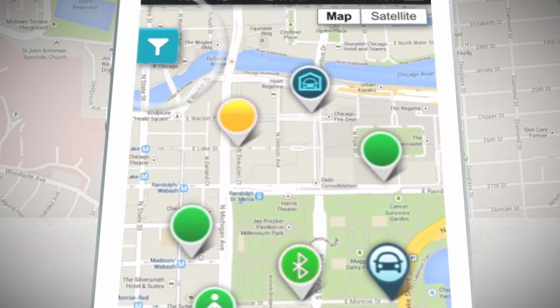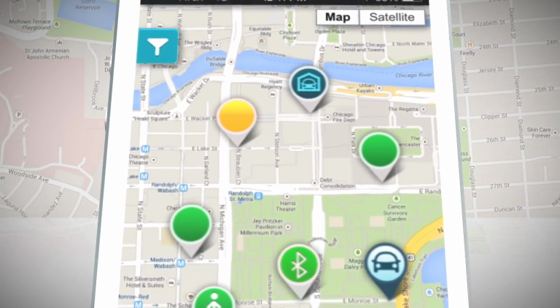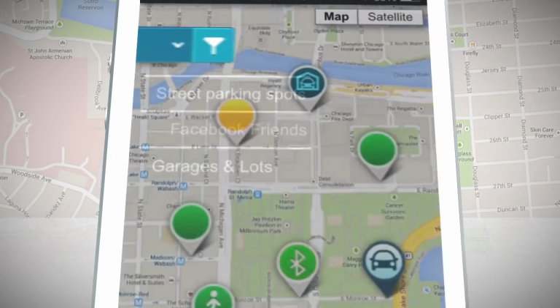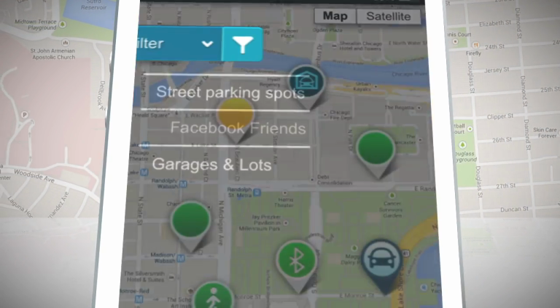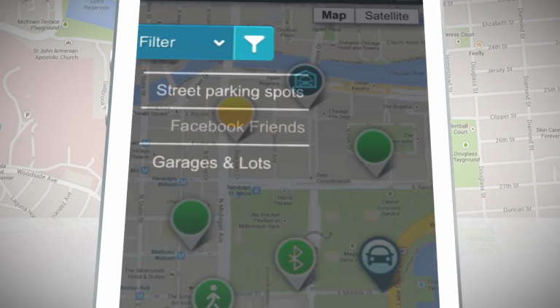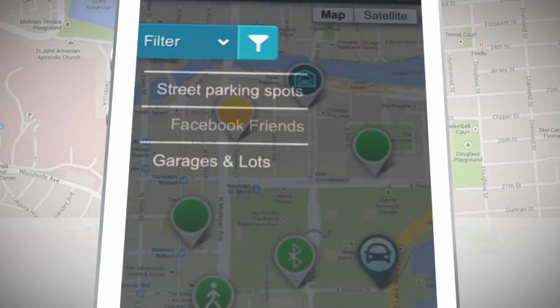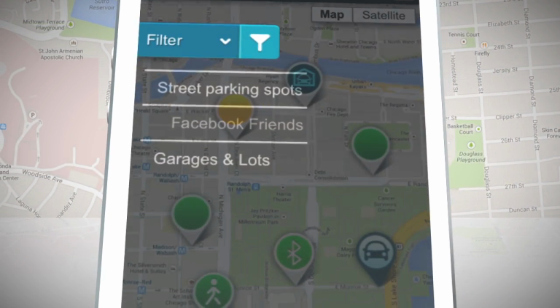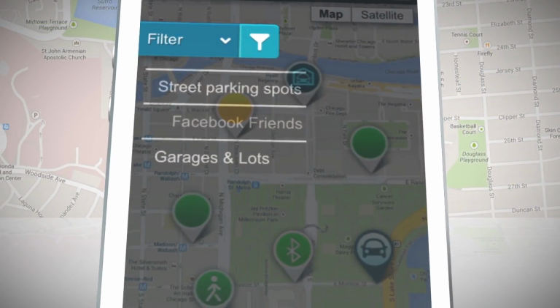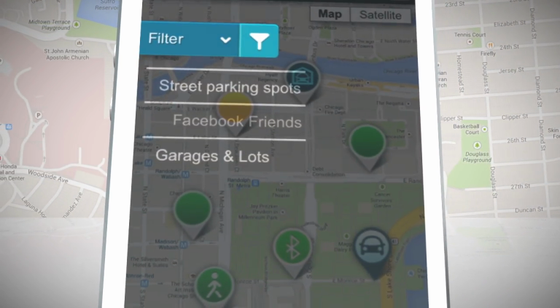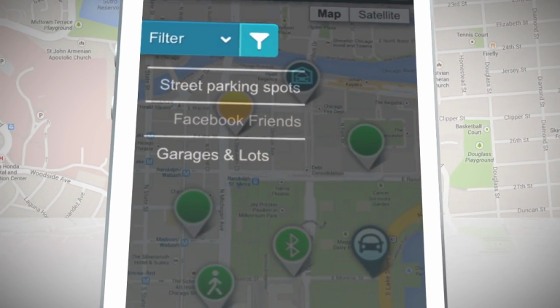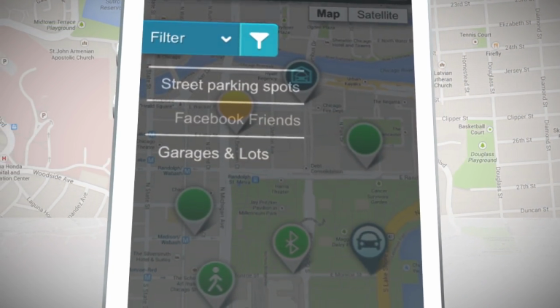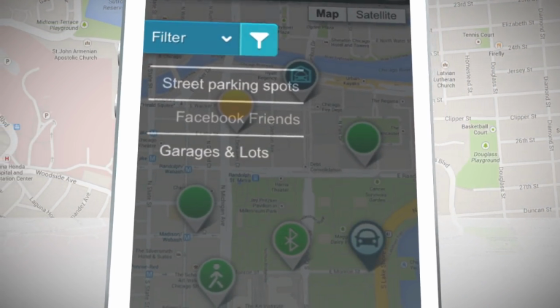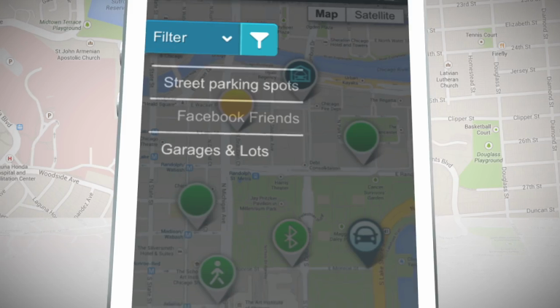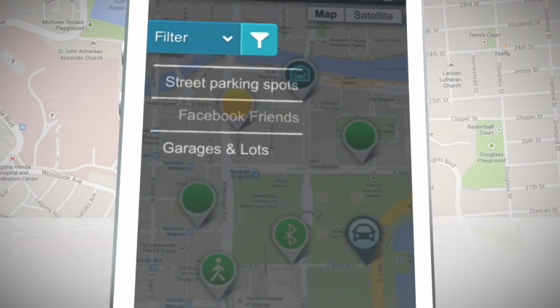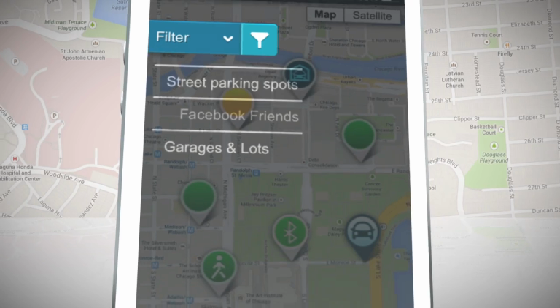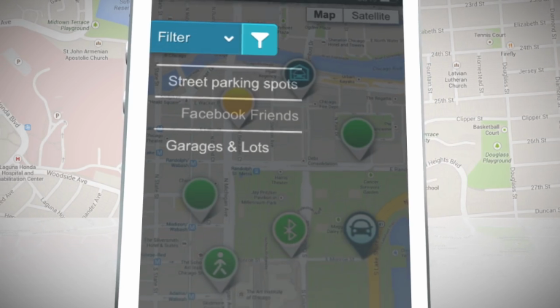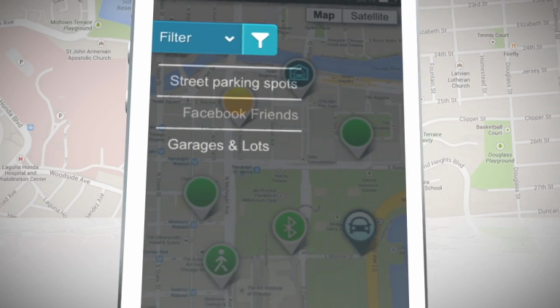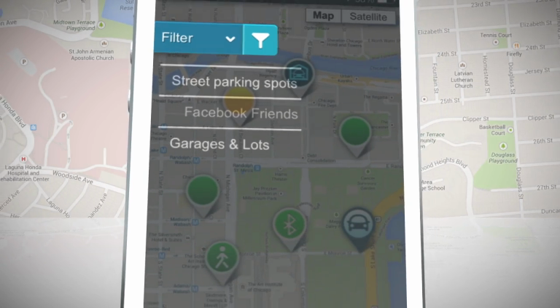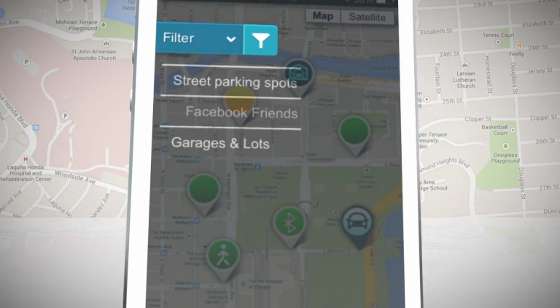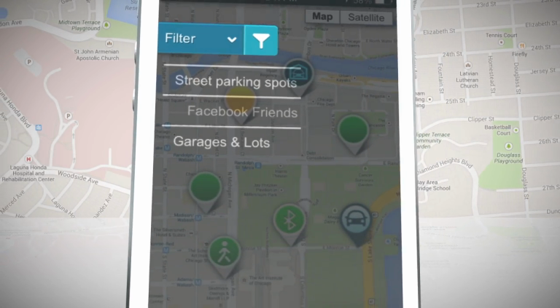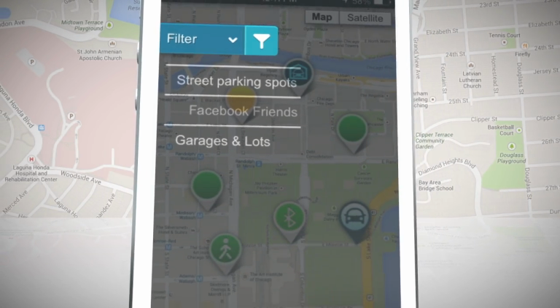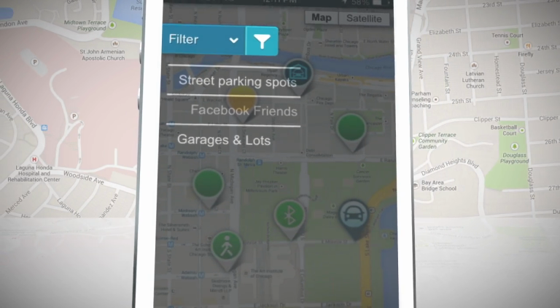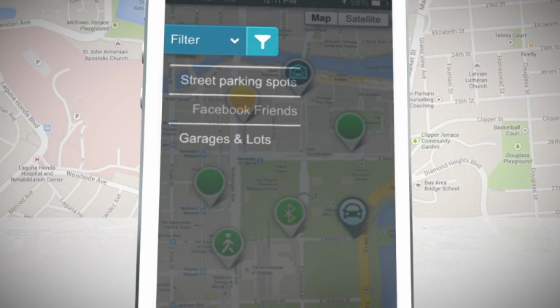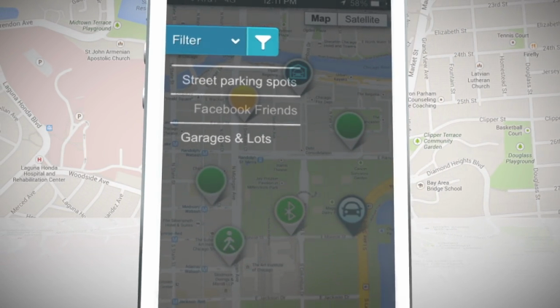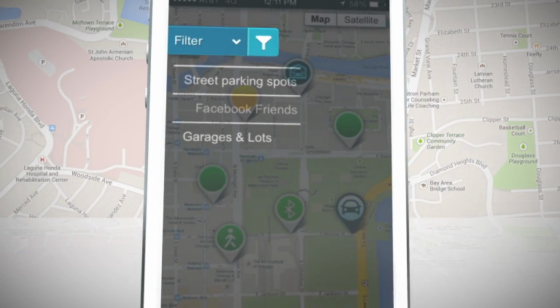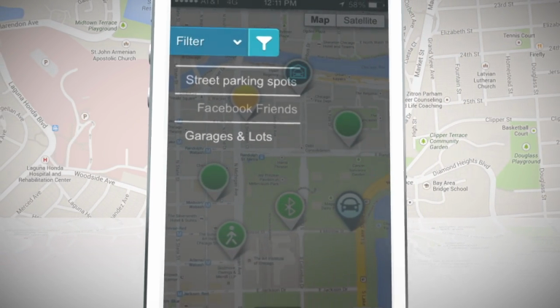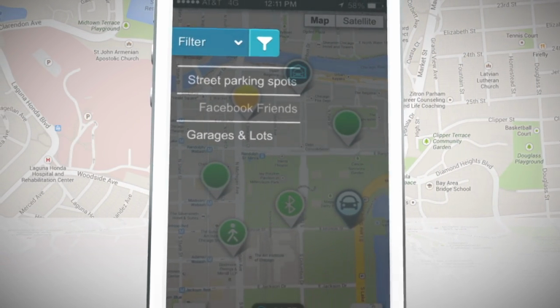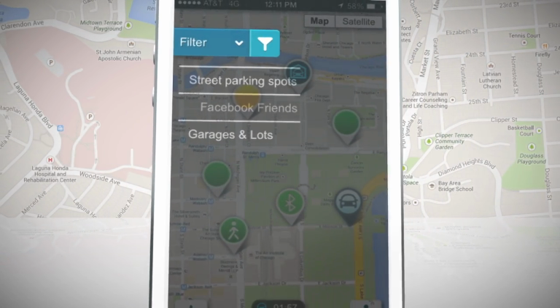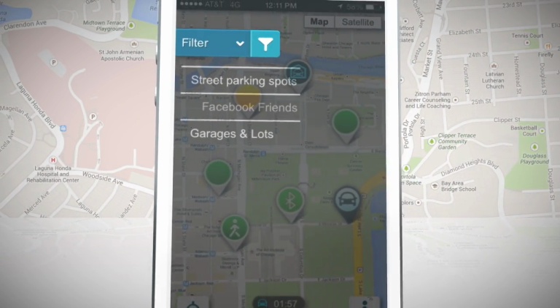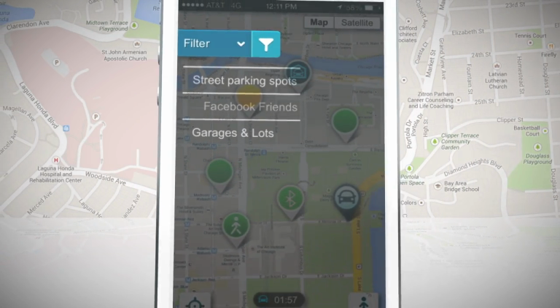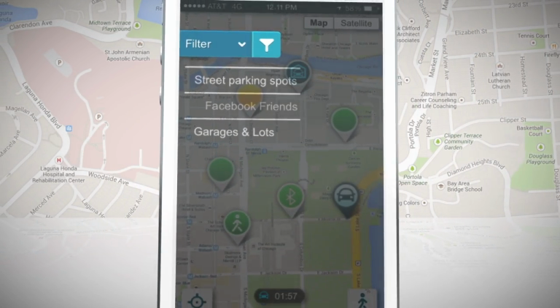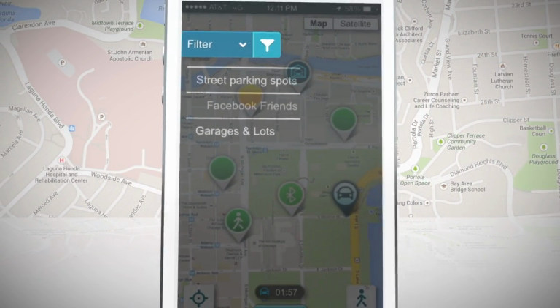You can filter map results by public parking, garages, and where your Facebook friends are parked.